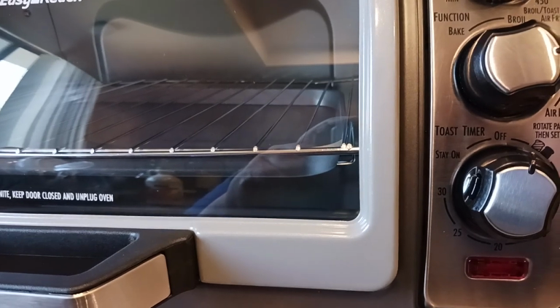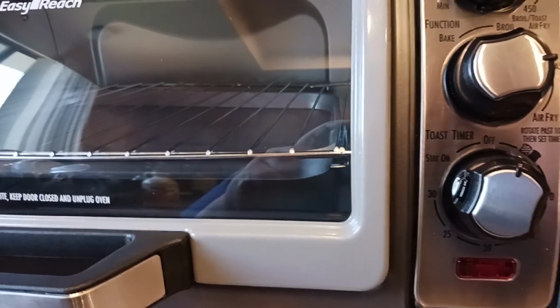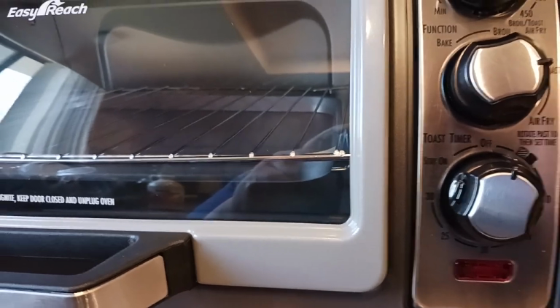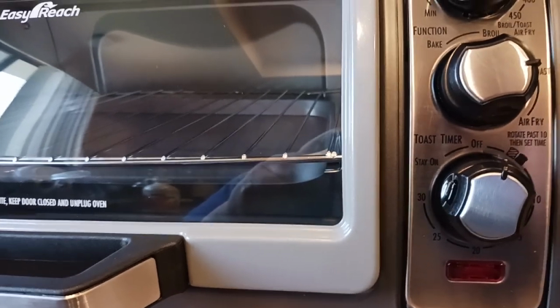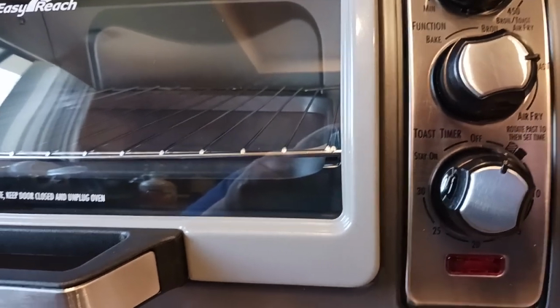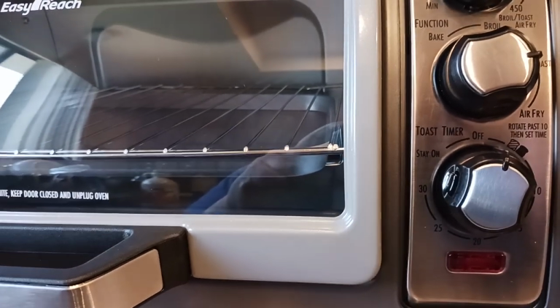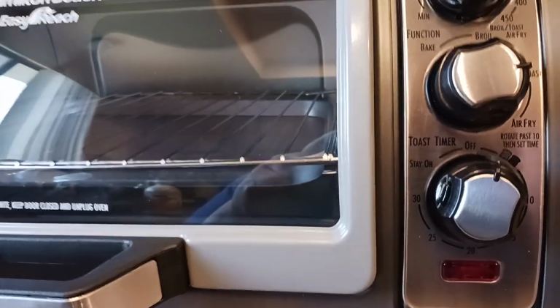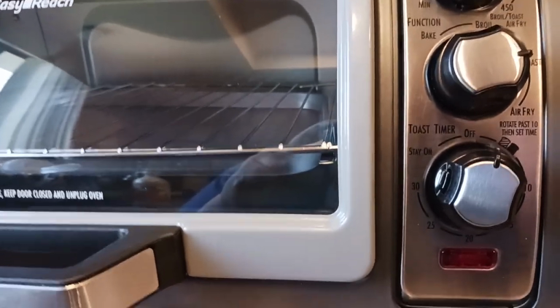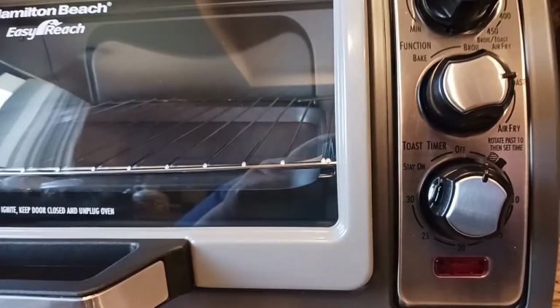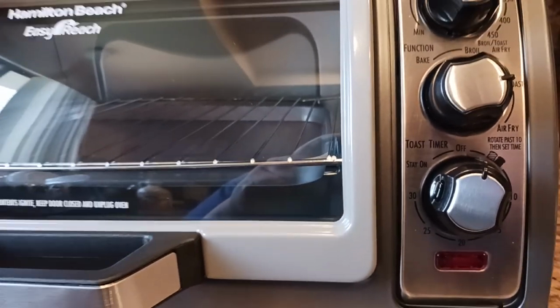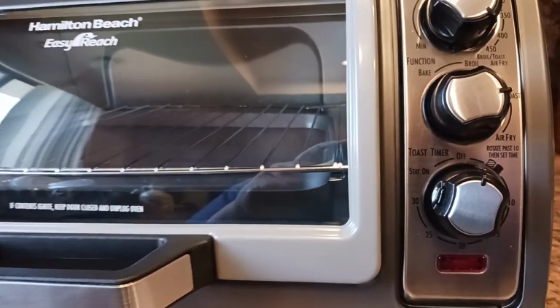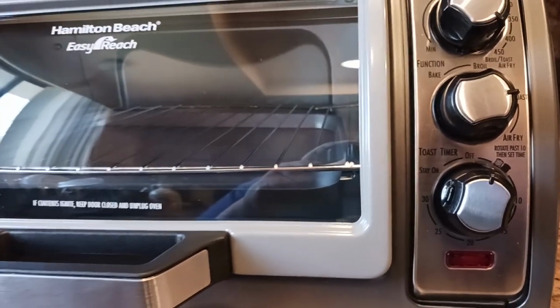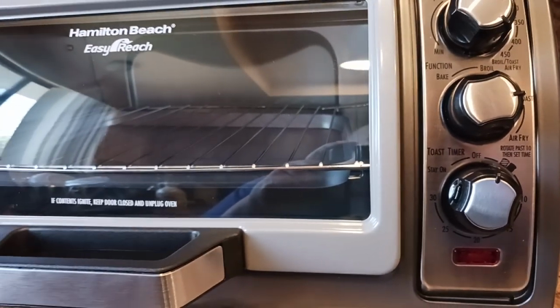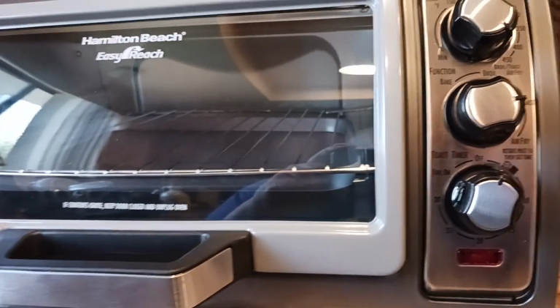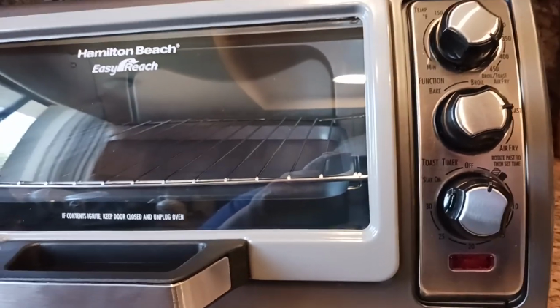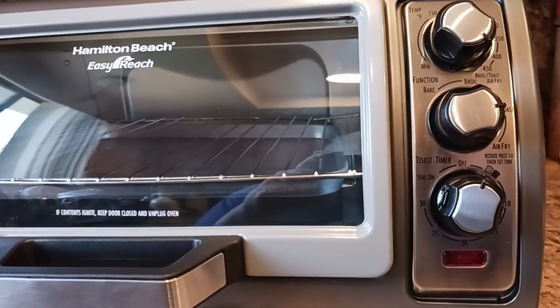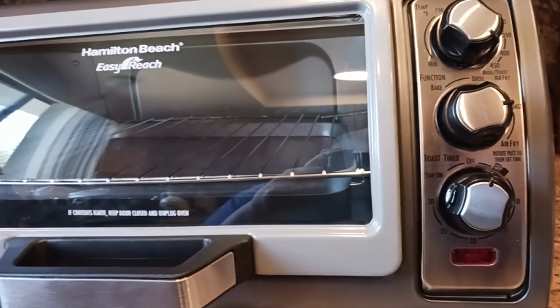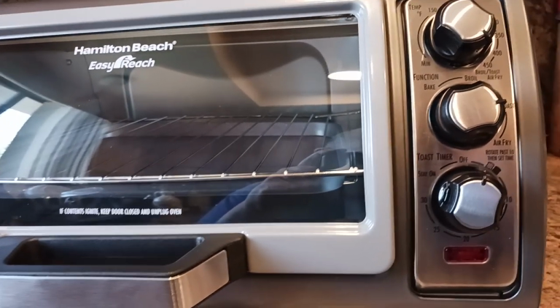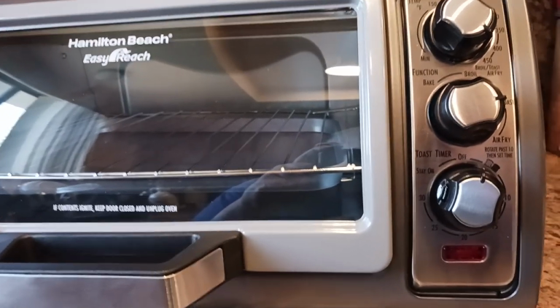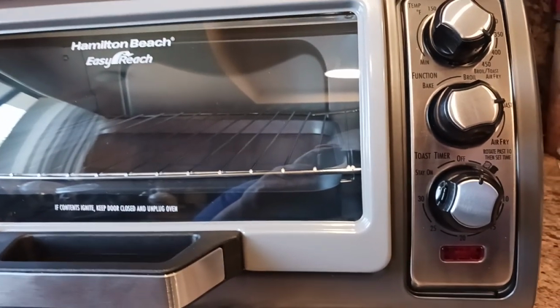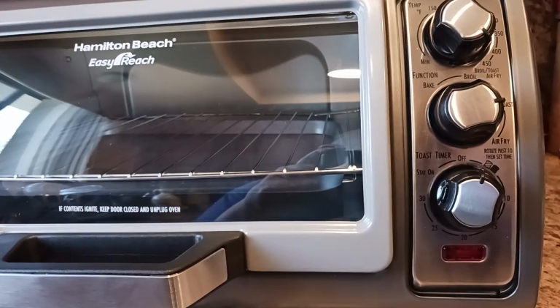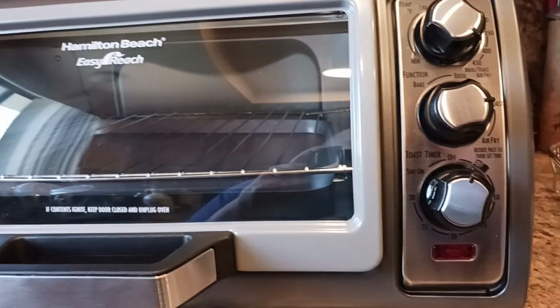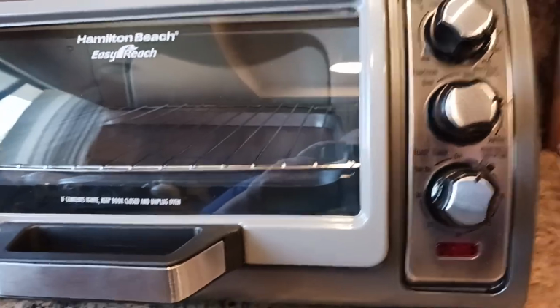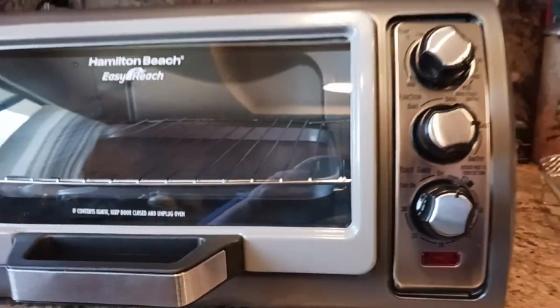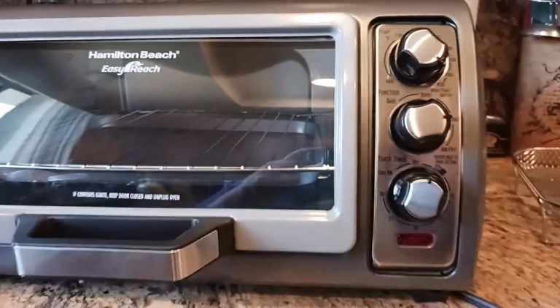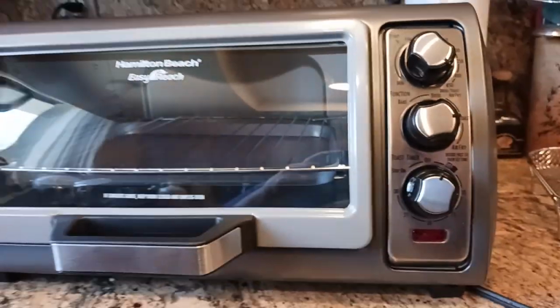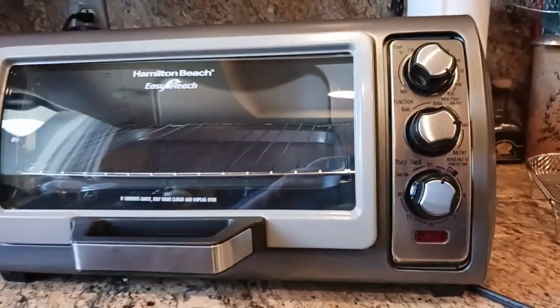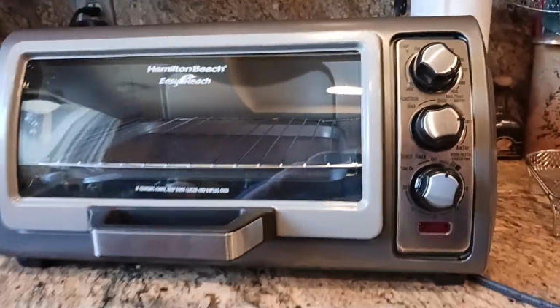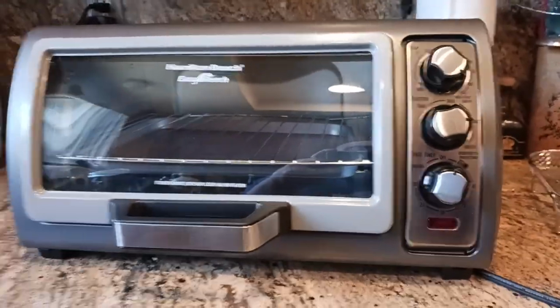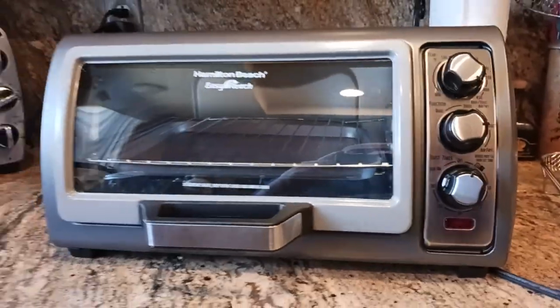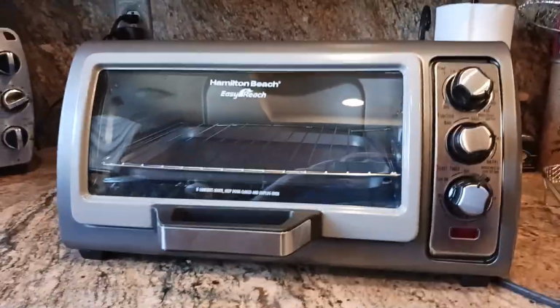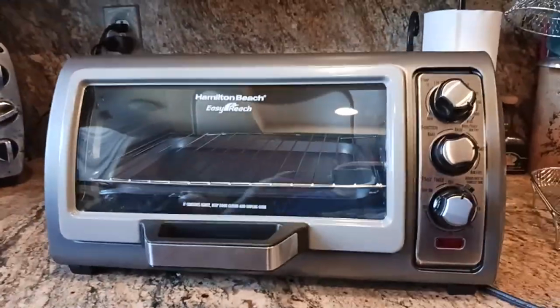Do you hear it? That's the sound of time just slipping away. The old coot here coming at you with another exciting video.